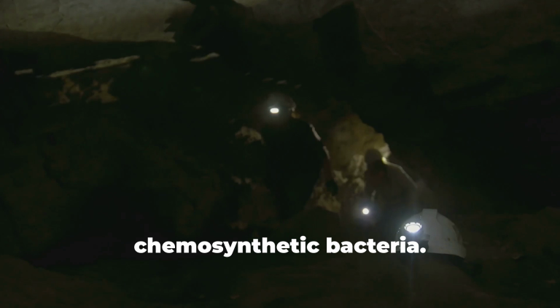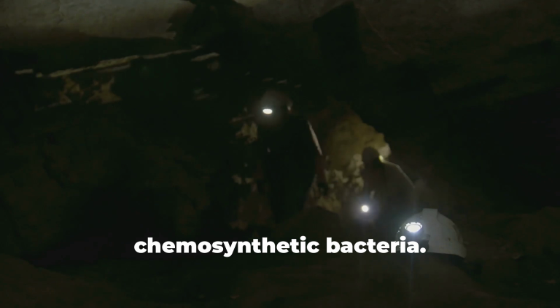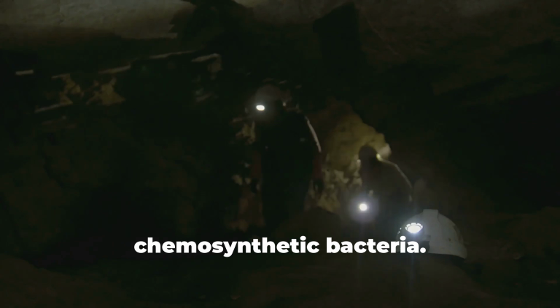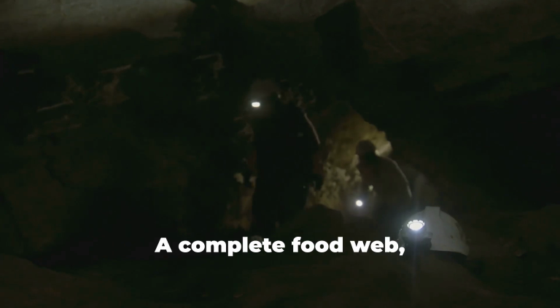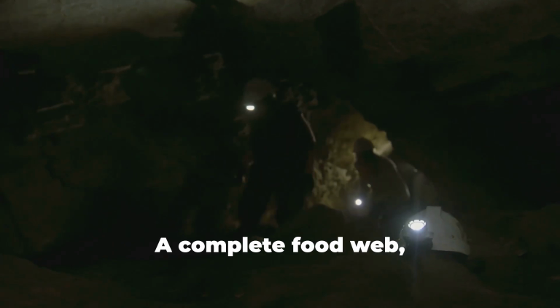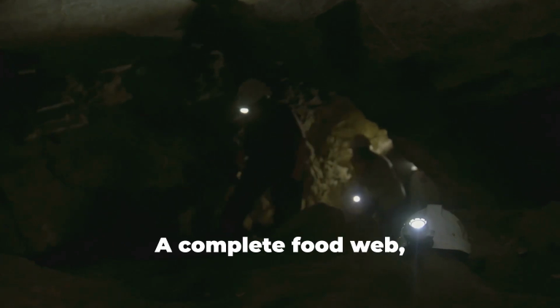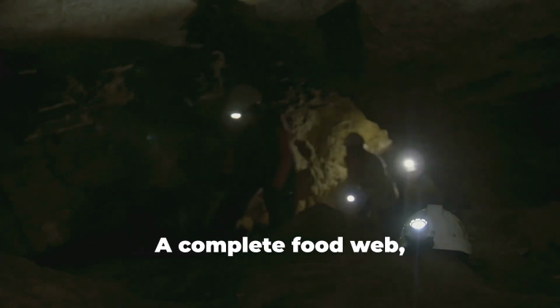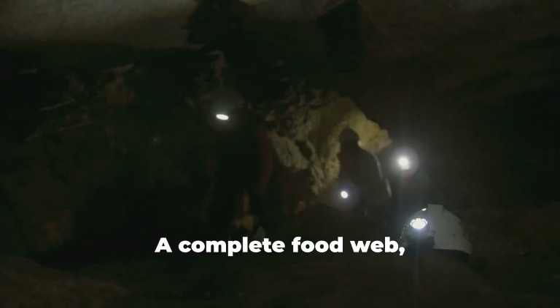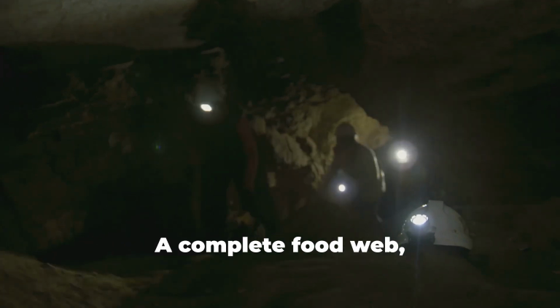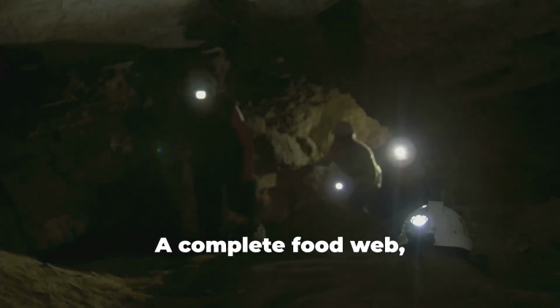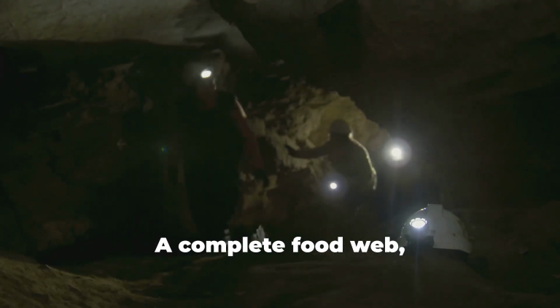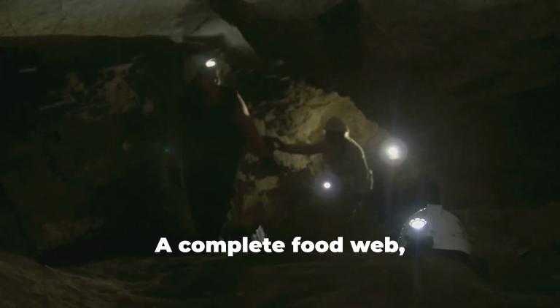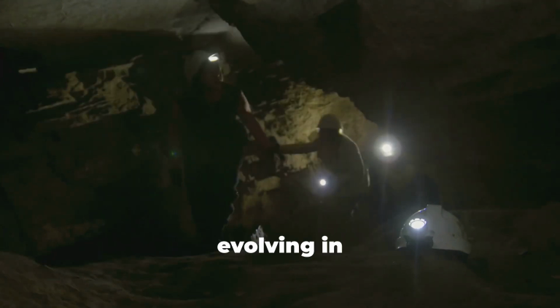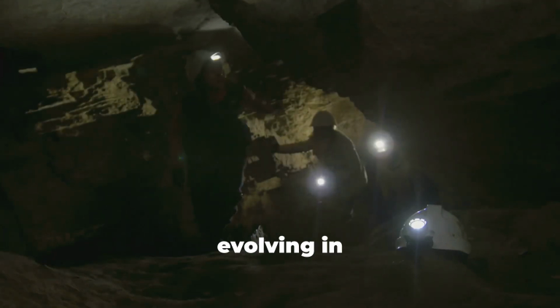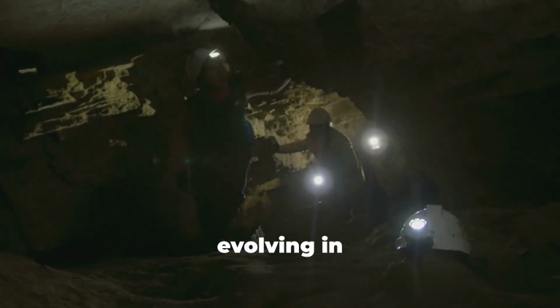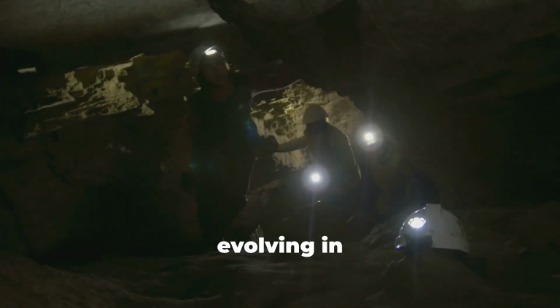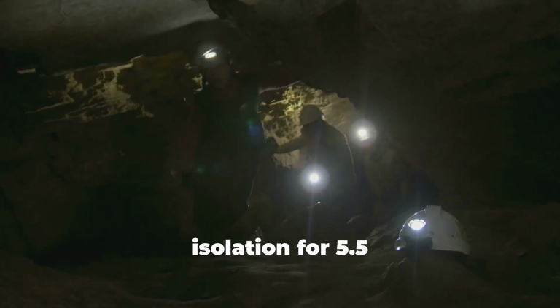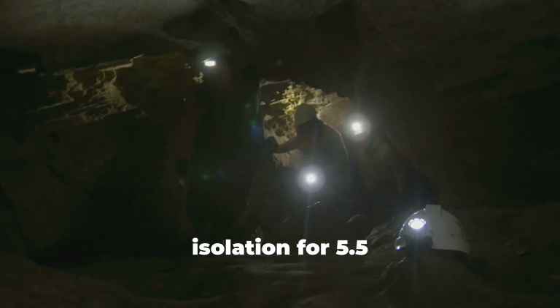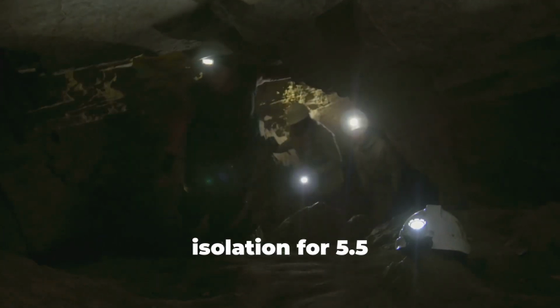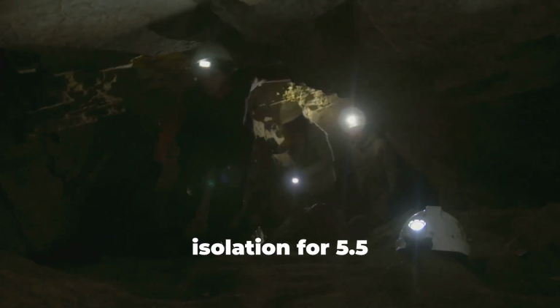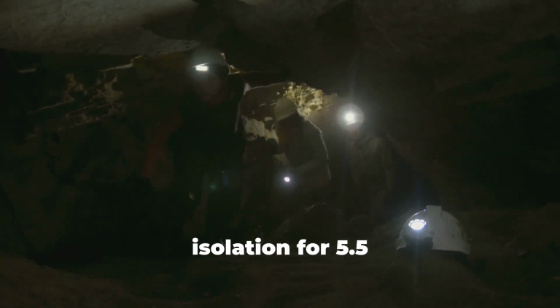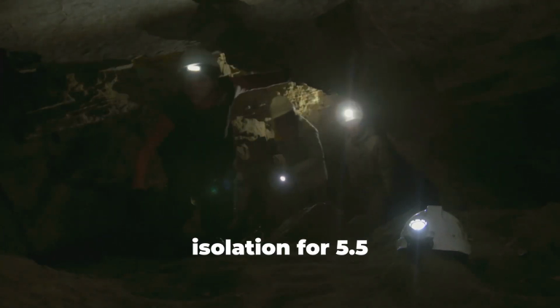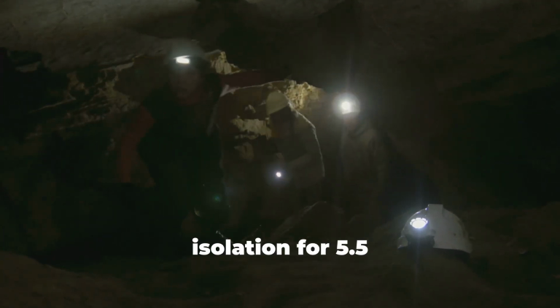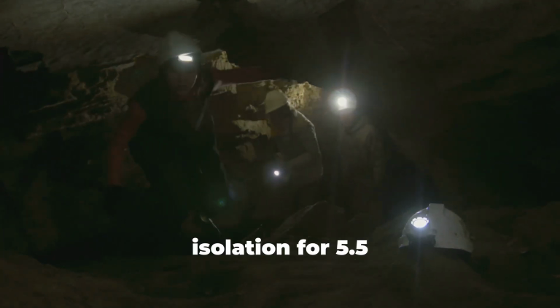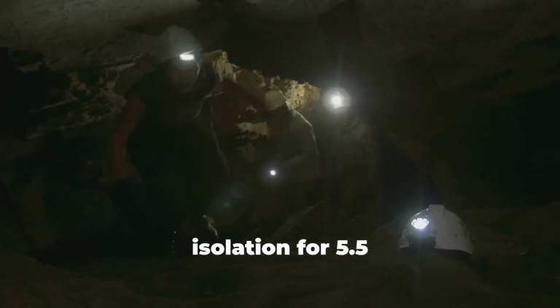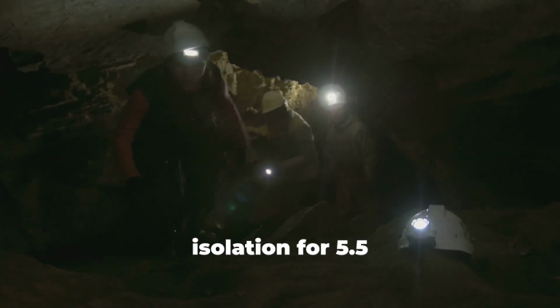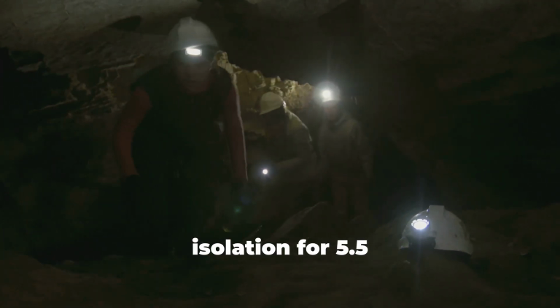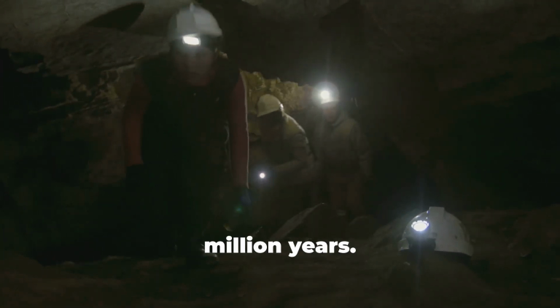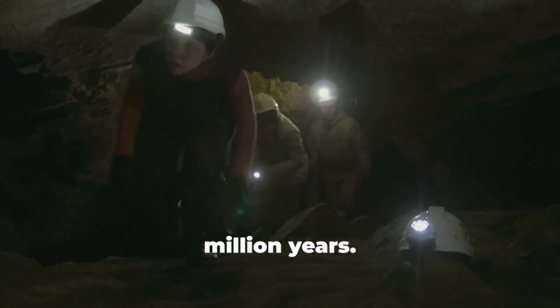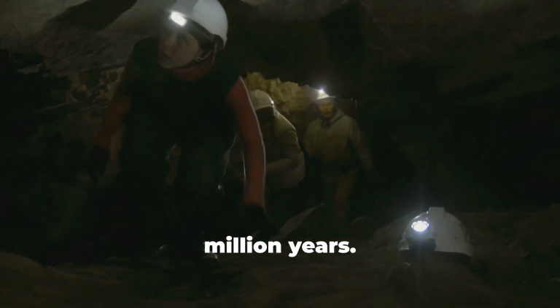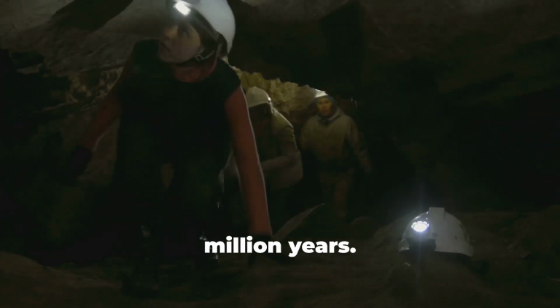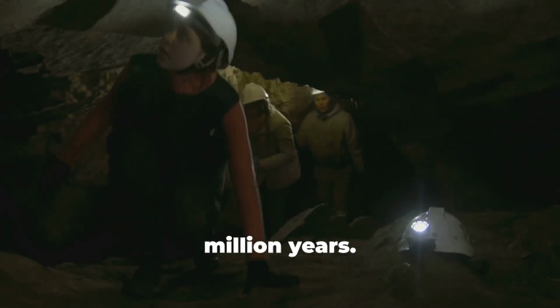It's one of the few ecosystems on Earth powered entirely by chemosynthetic bacteria — a complete food web, evolving in isolation for 5.5 million years.